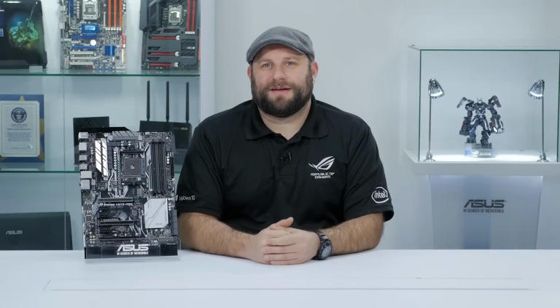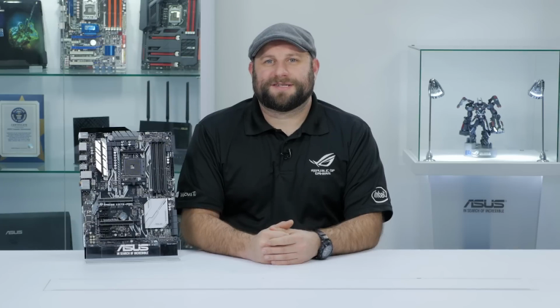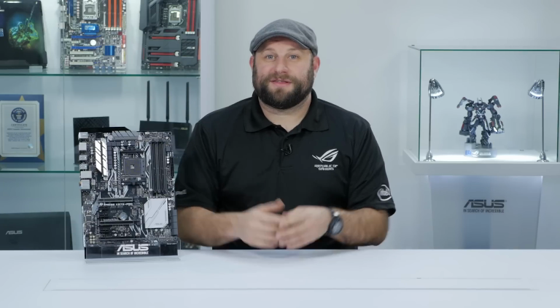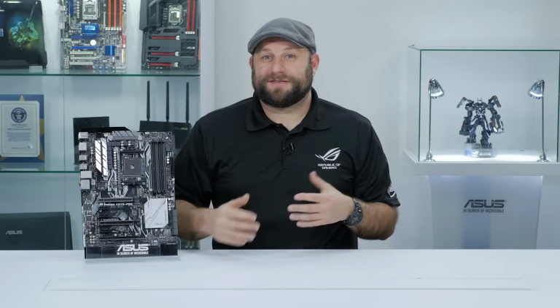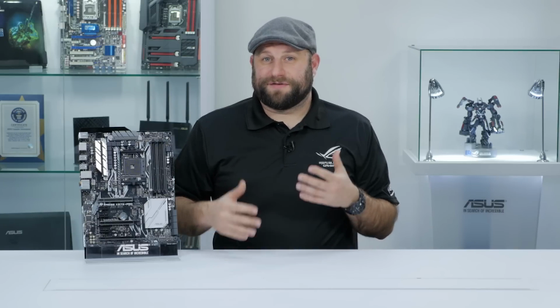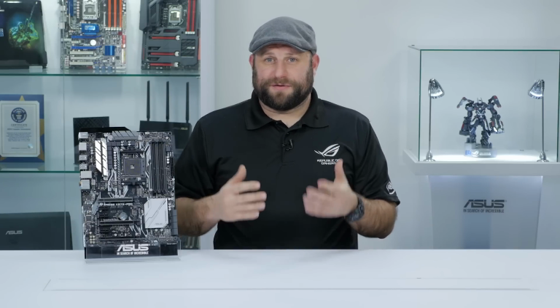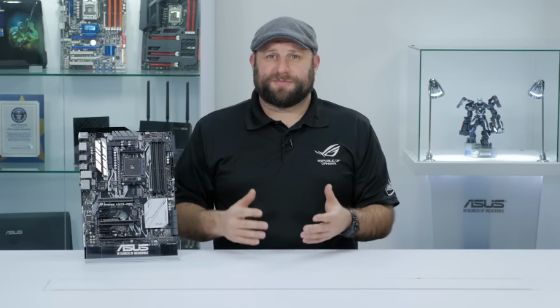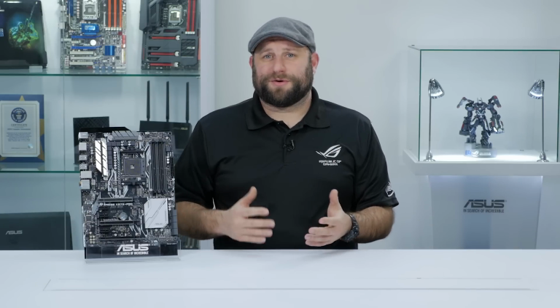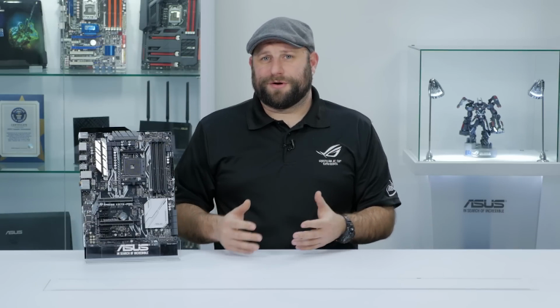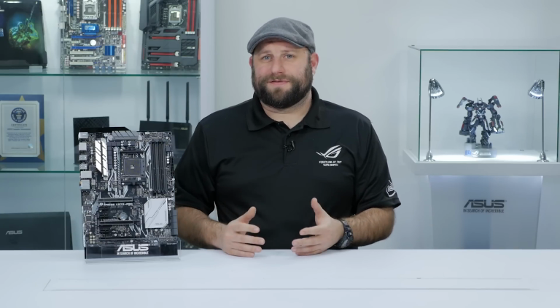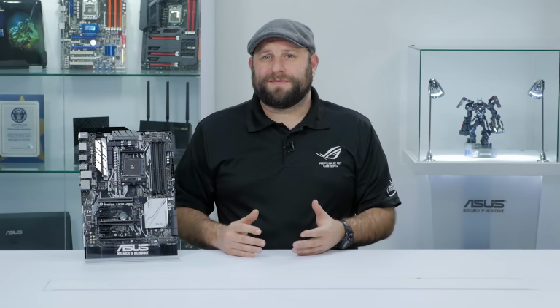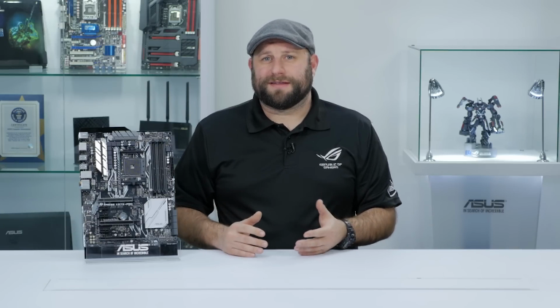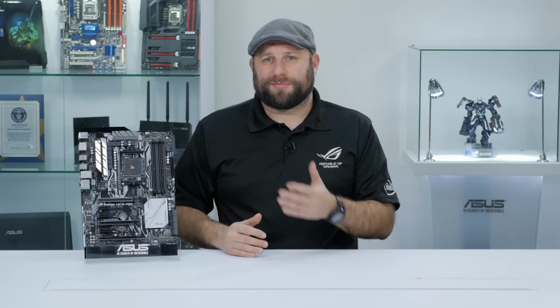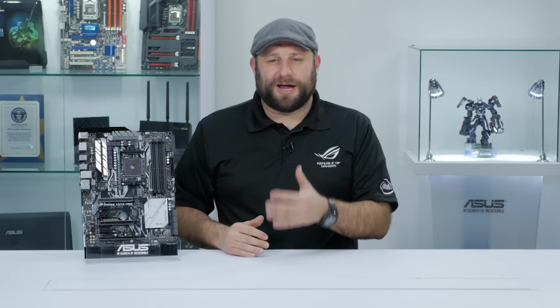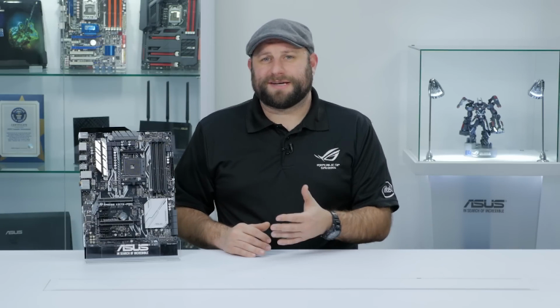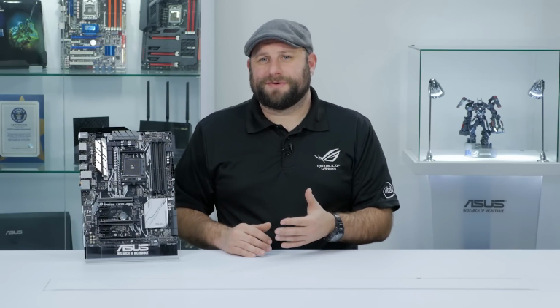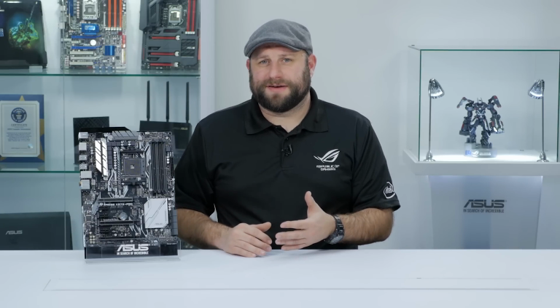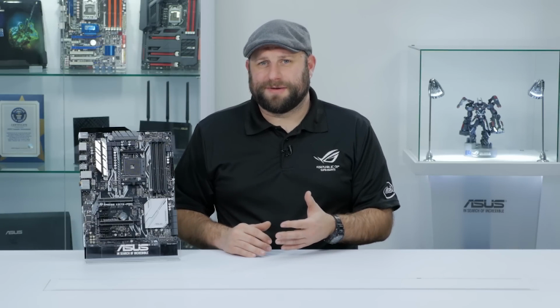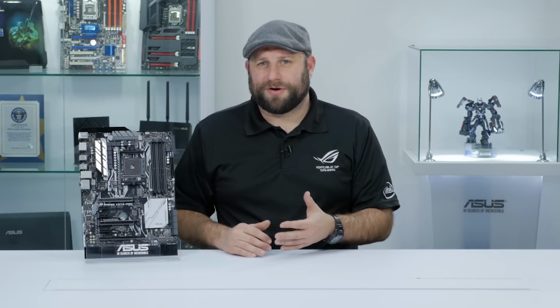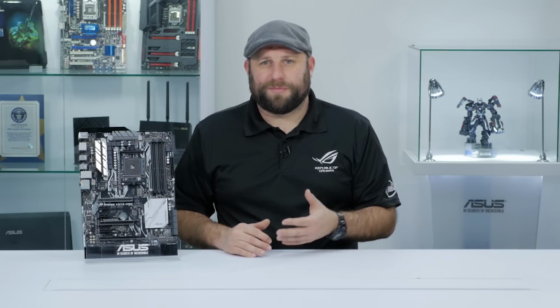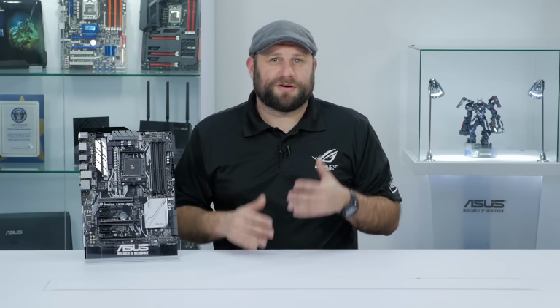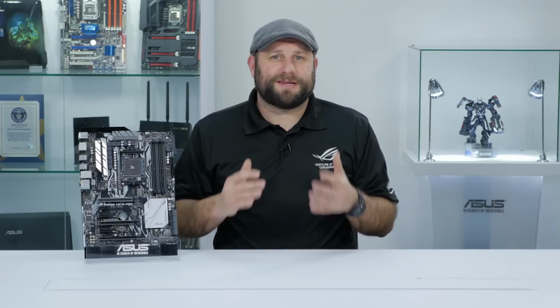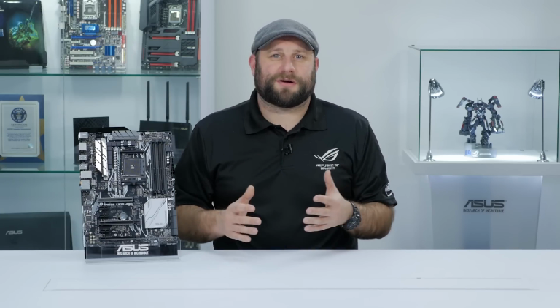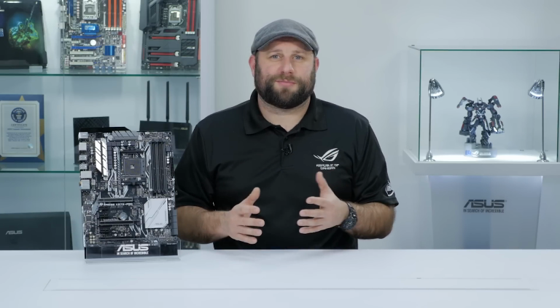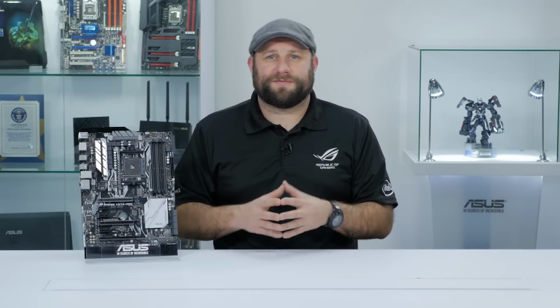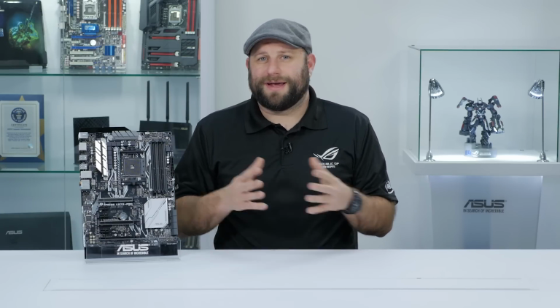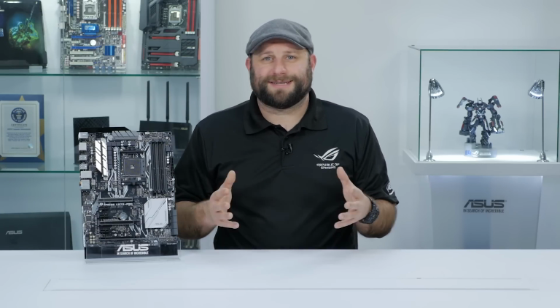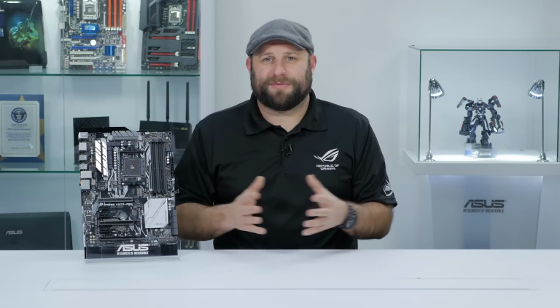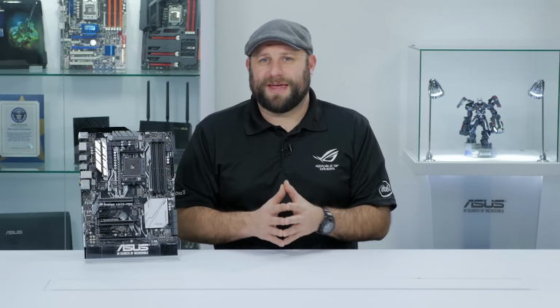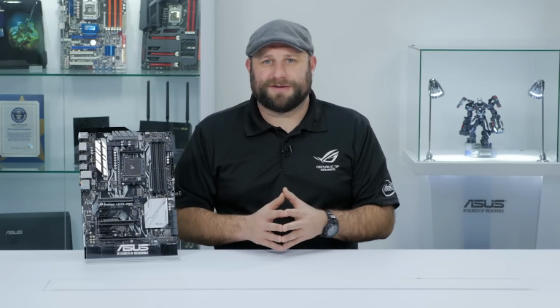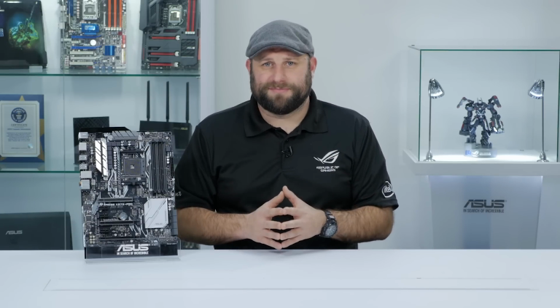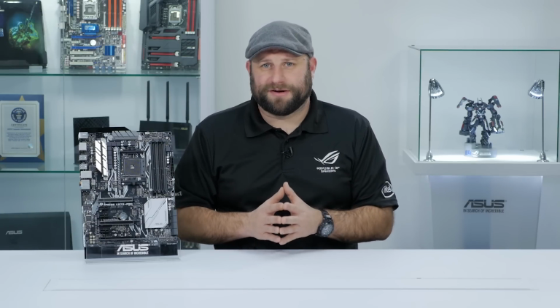So whether this is your first build or your 50th, the Prime X370 Pro would be a great starting point for any type of AMD build.